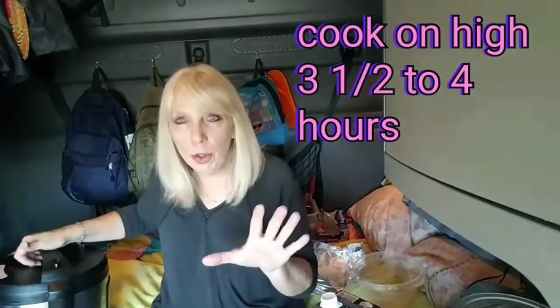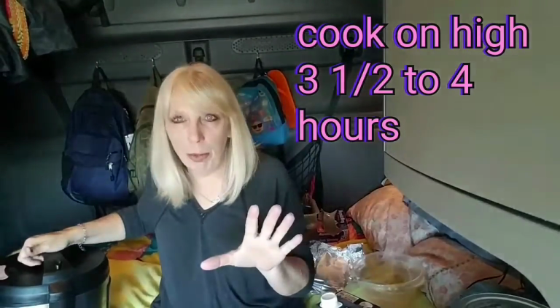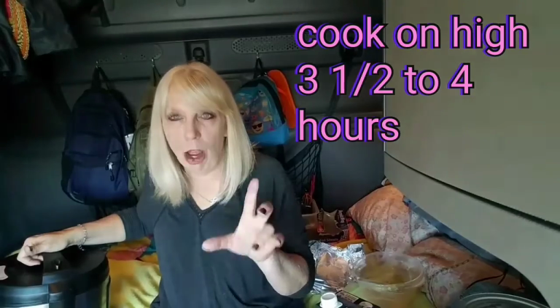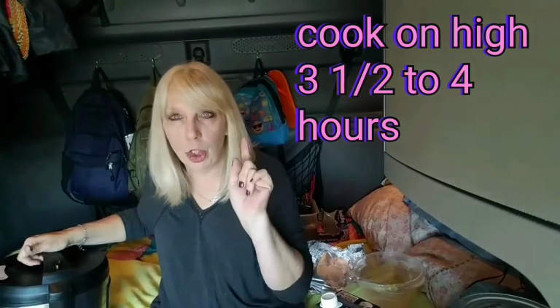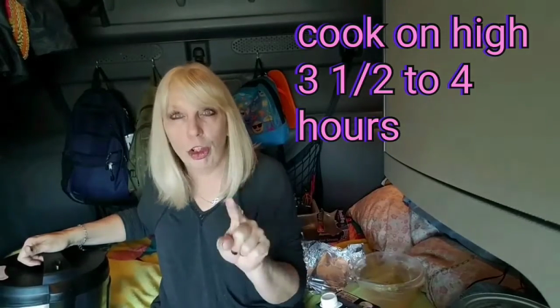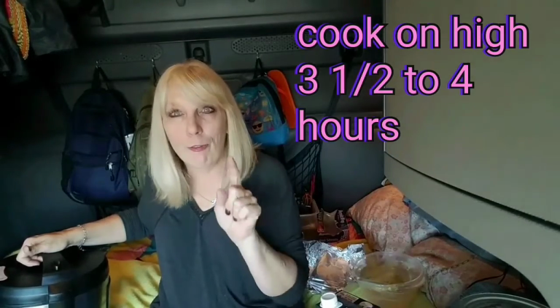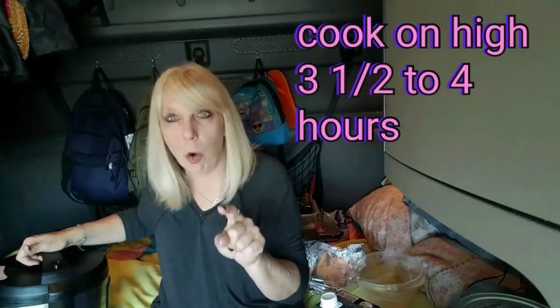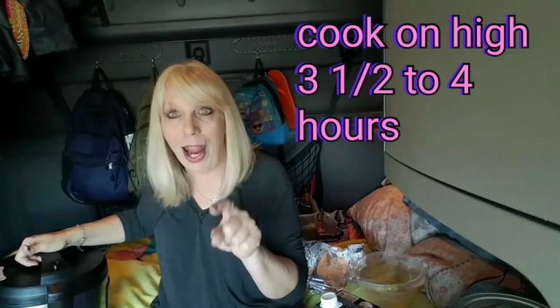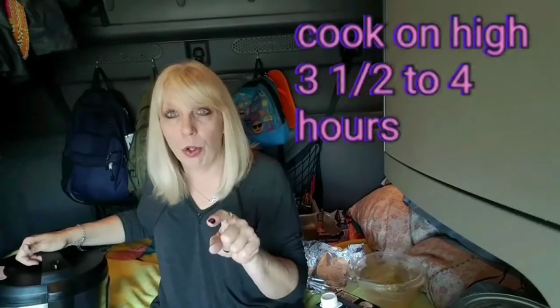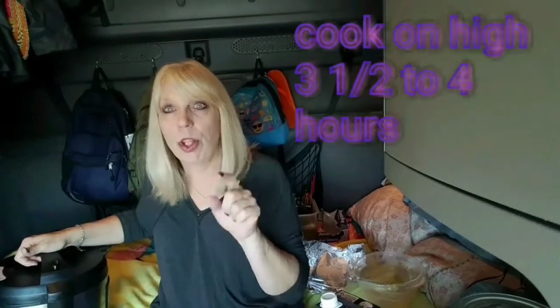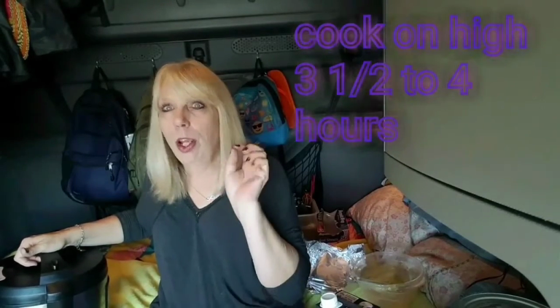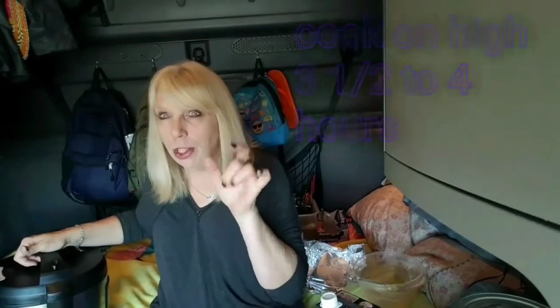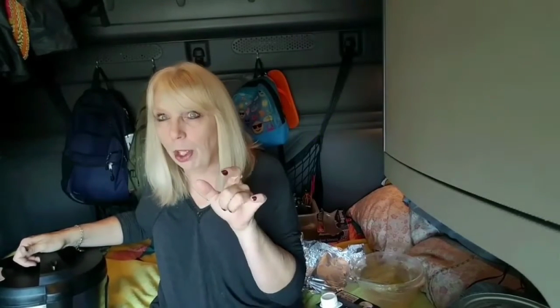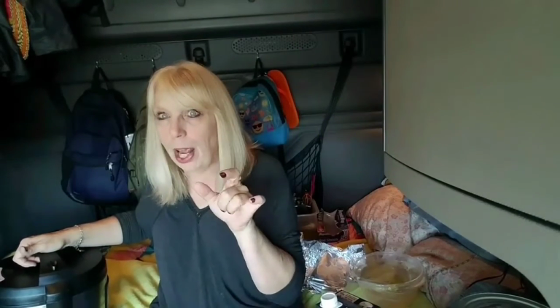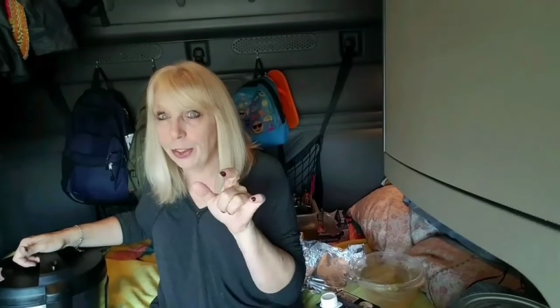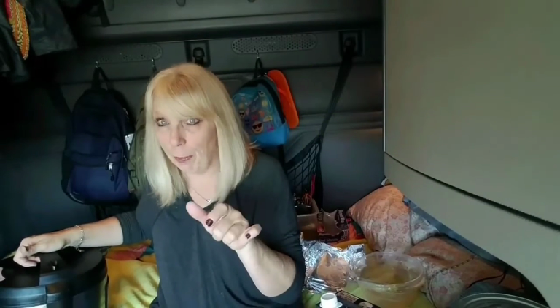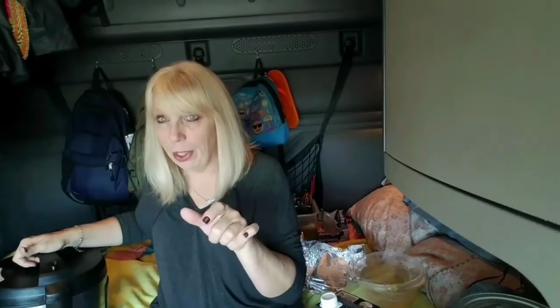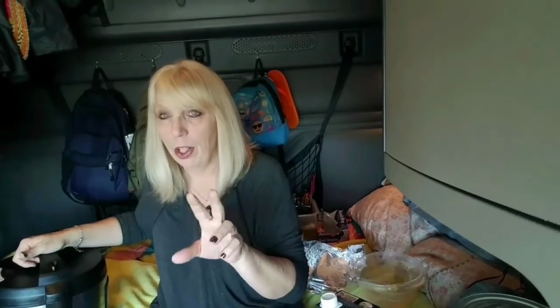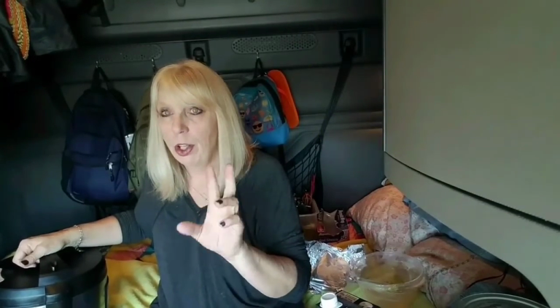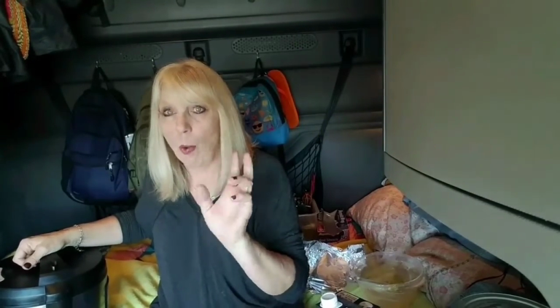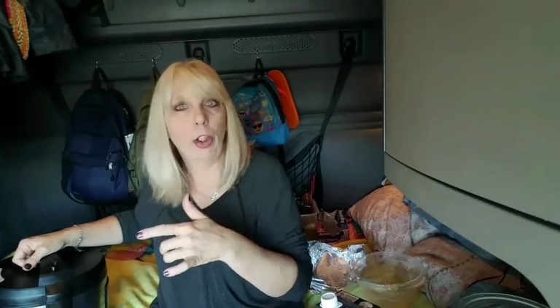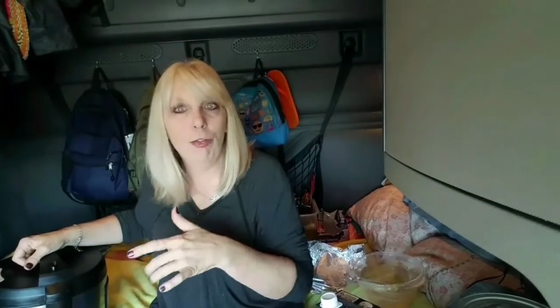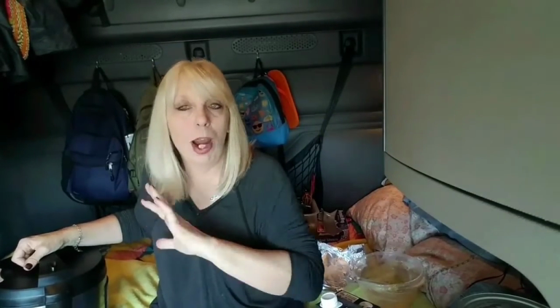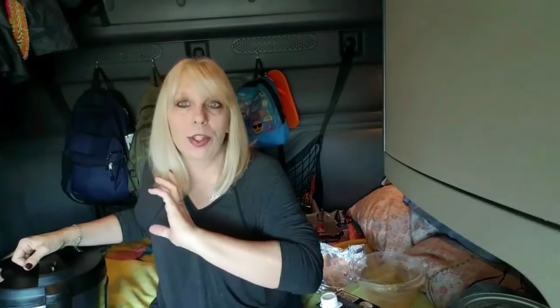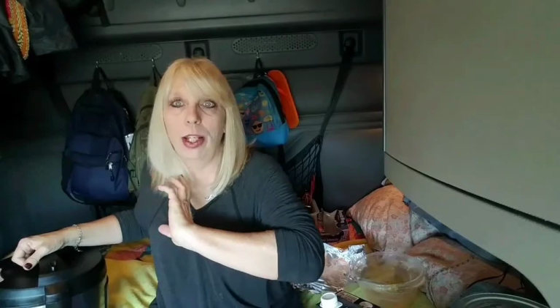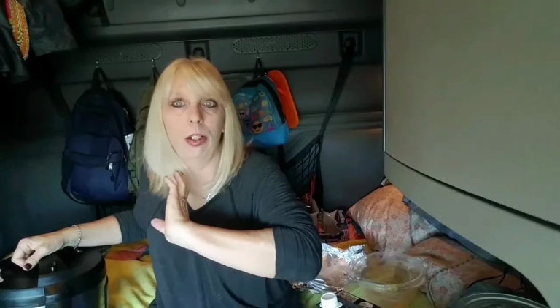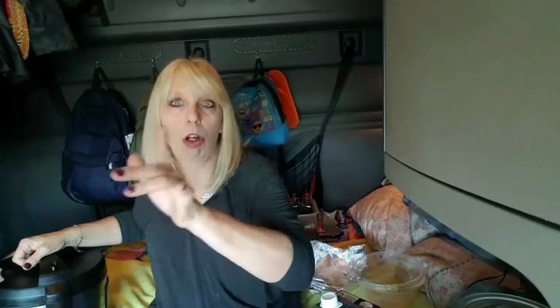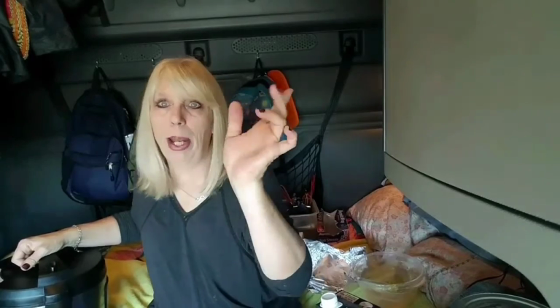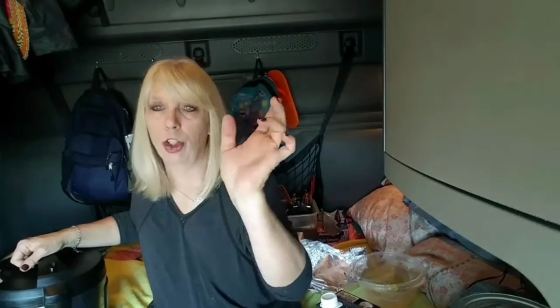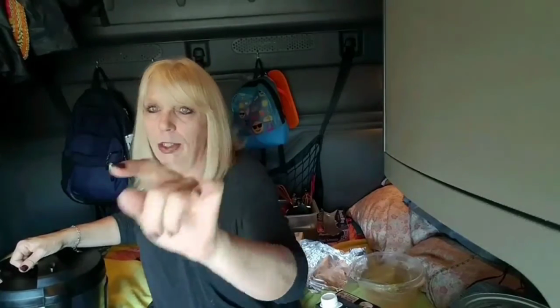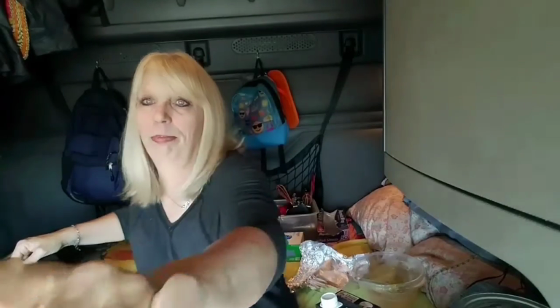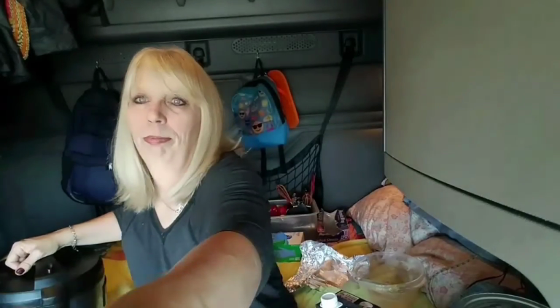The total cook time is going to be five hours, but you're going to cook it four hours first, and then we're going to add the dumplings. I'm going to let it cook four hours and then we'll come back and check it.